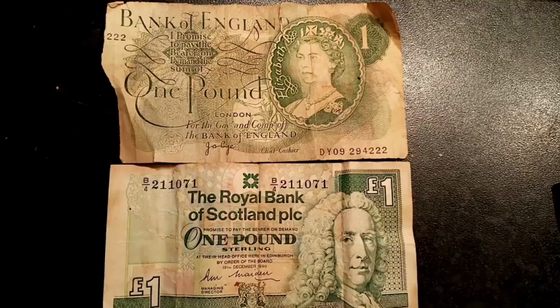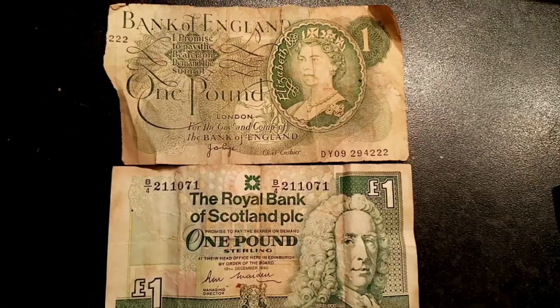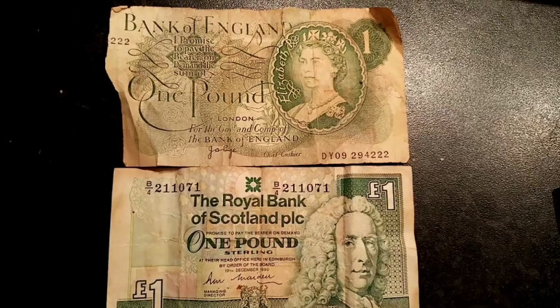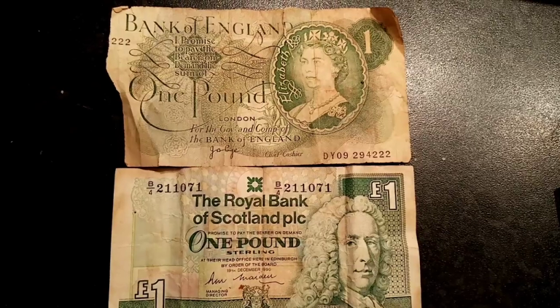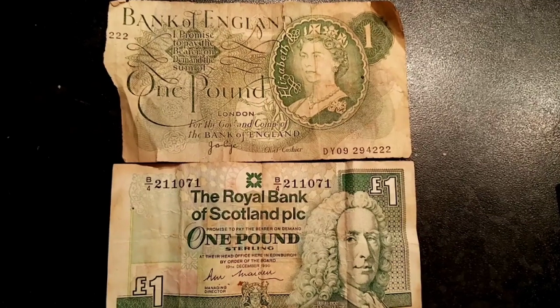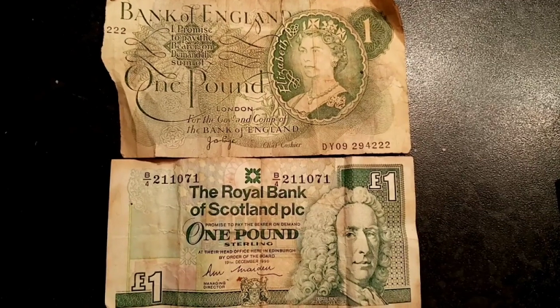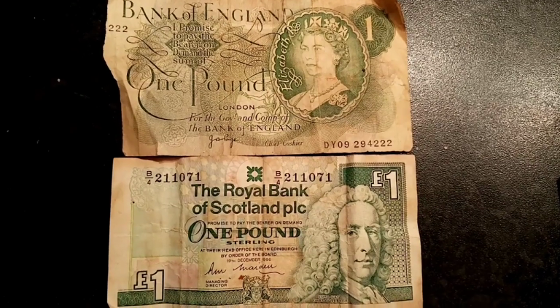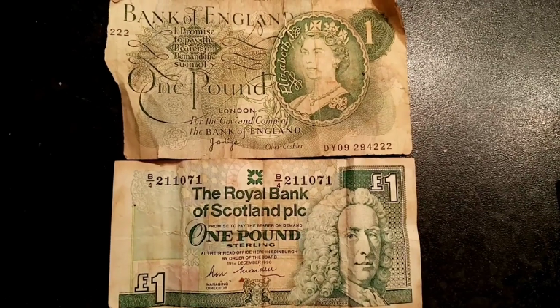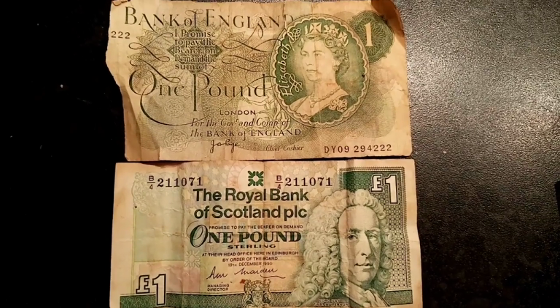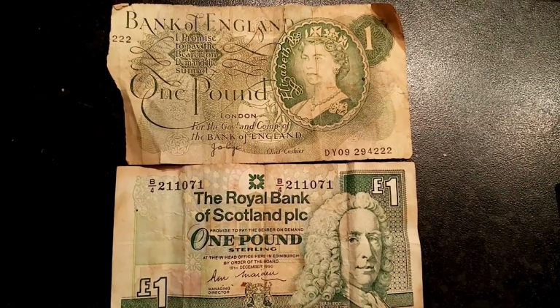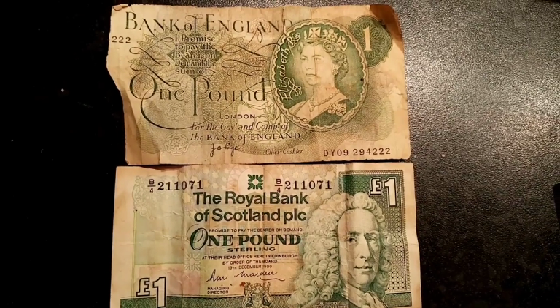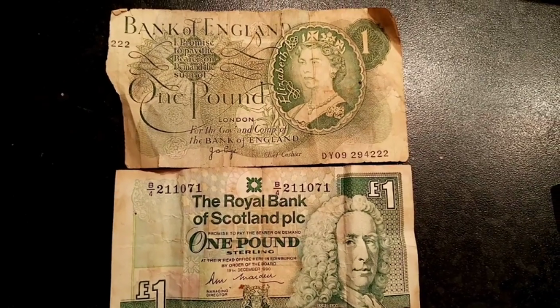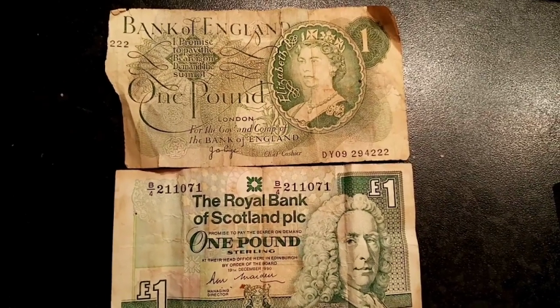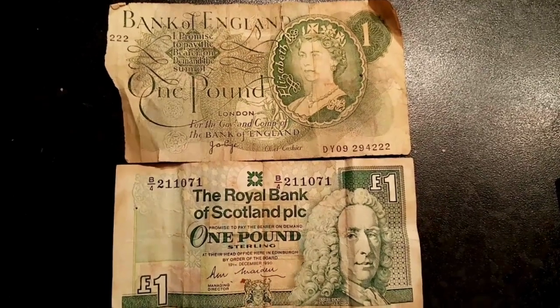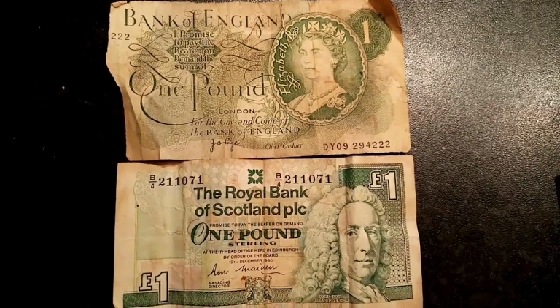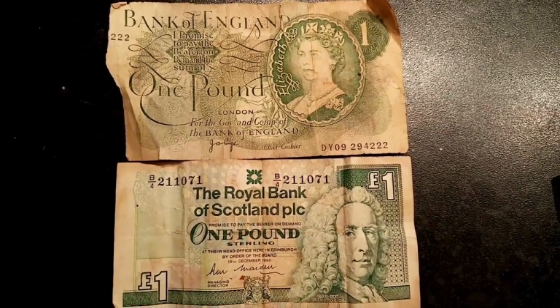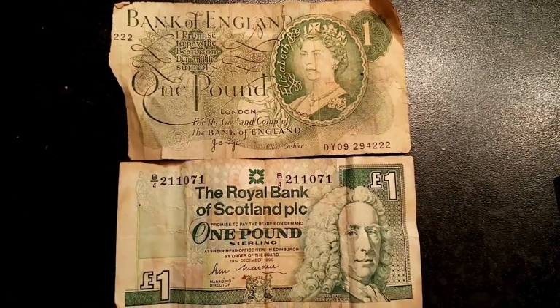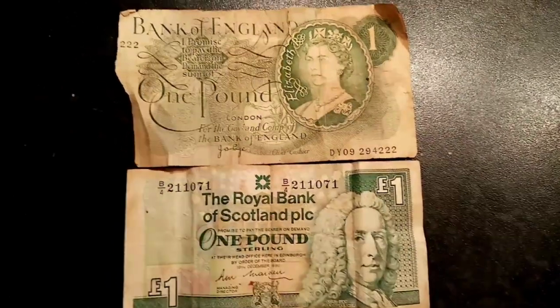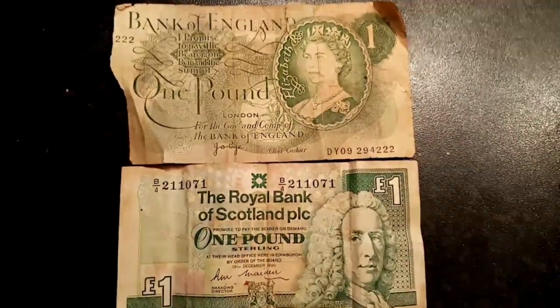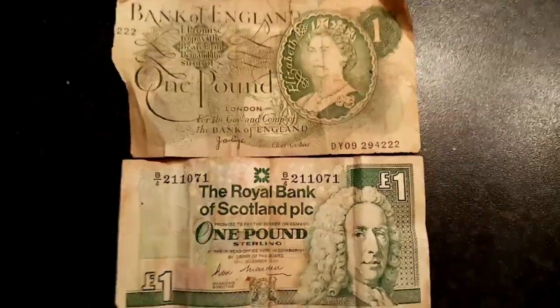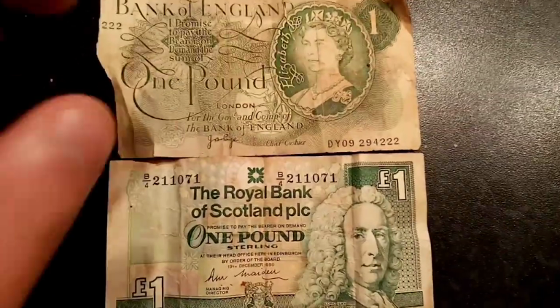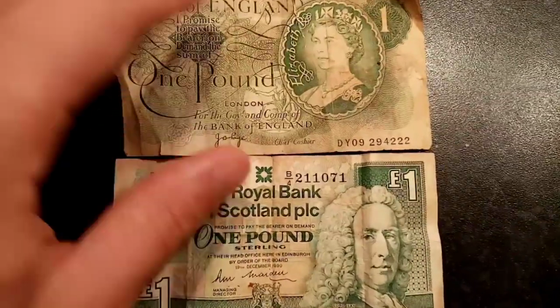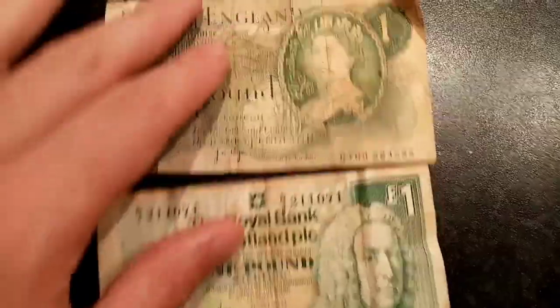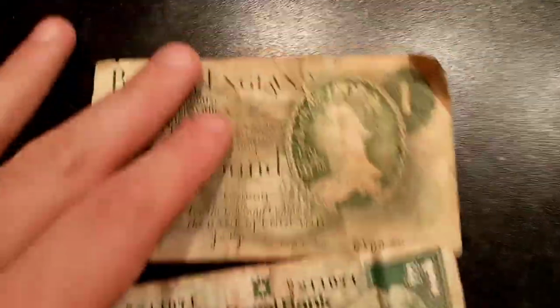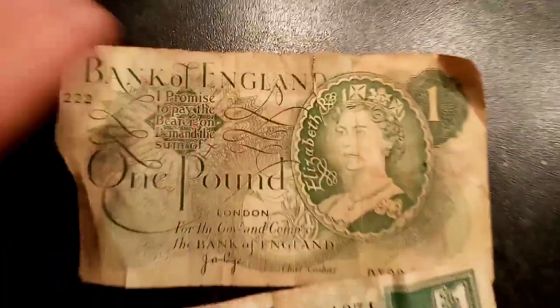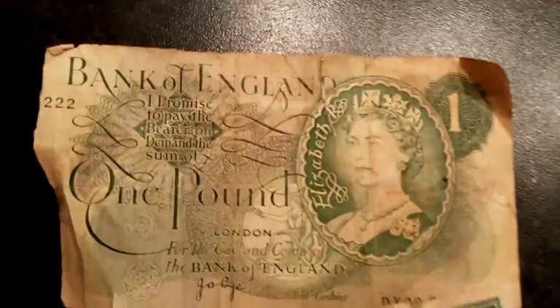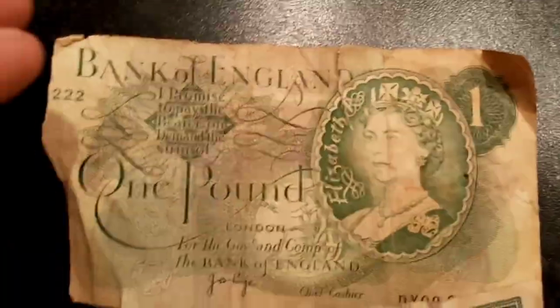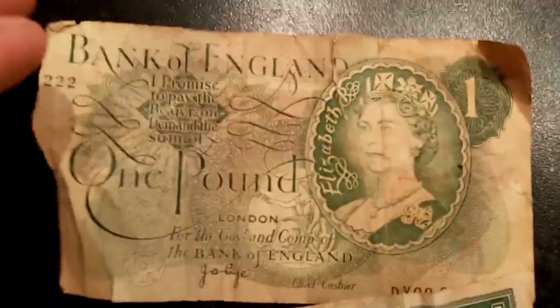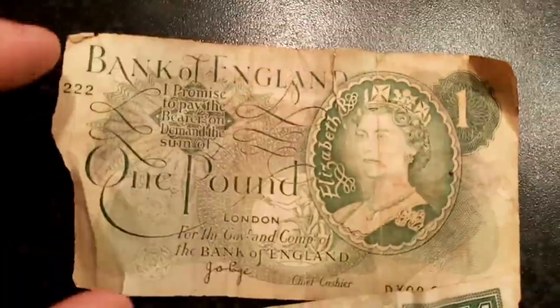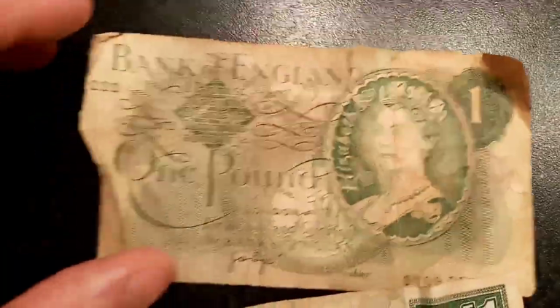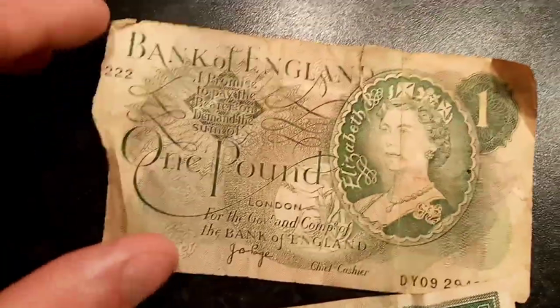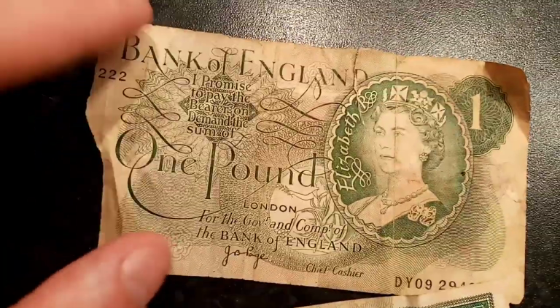Hi guys, Dan's Dollars here. Today we're going to do a little comparison of the Bank of England £1 note to the Royal Bank of Scotland £1 note.